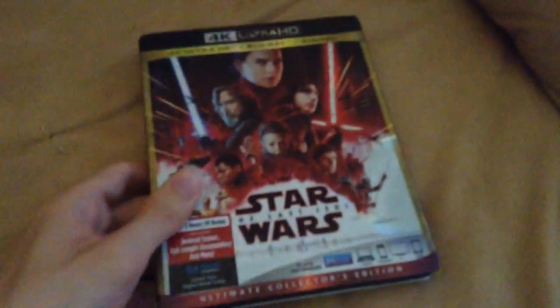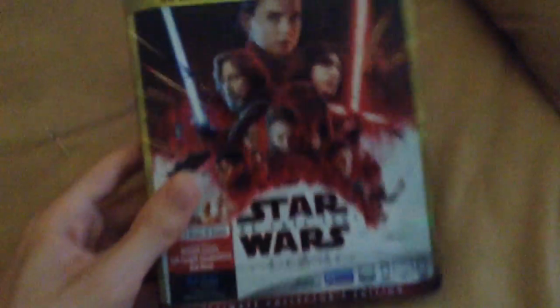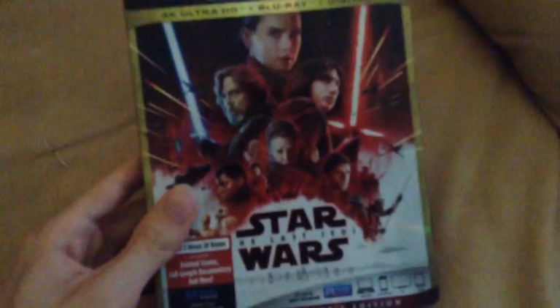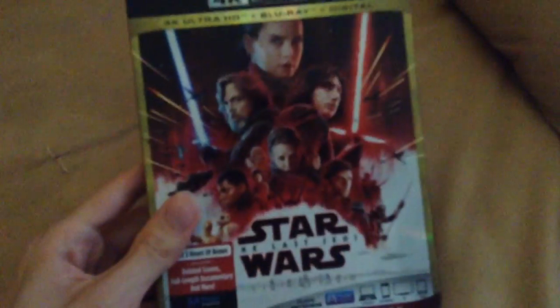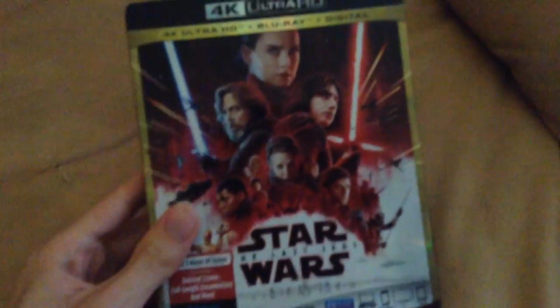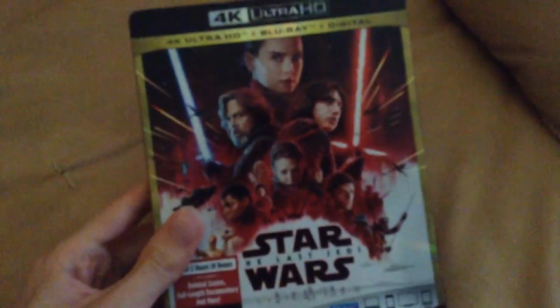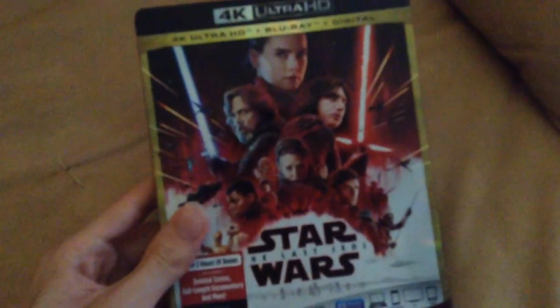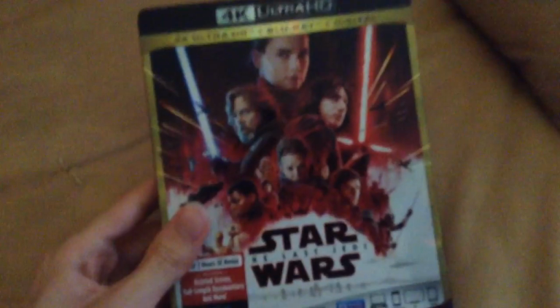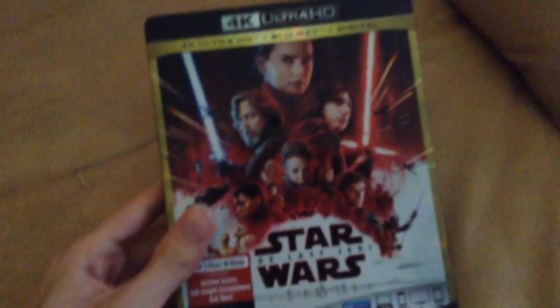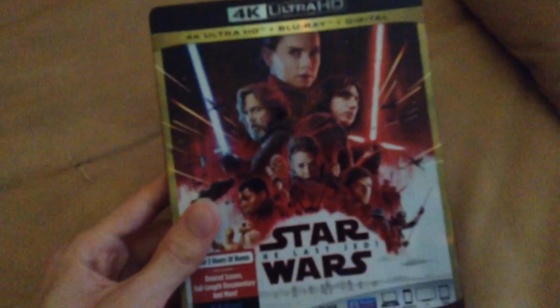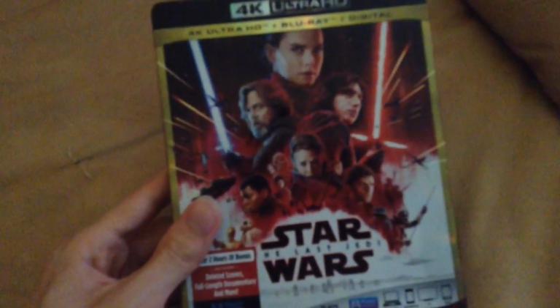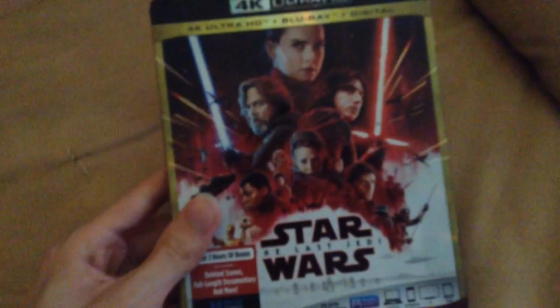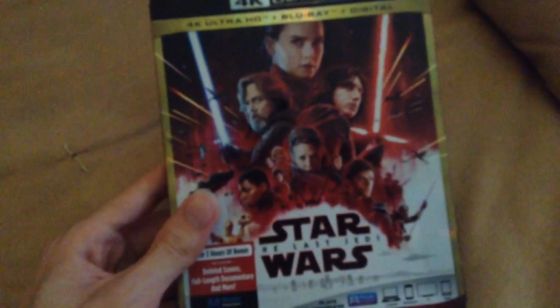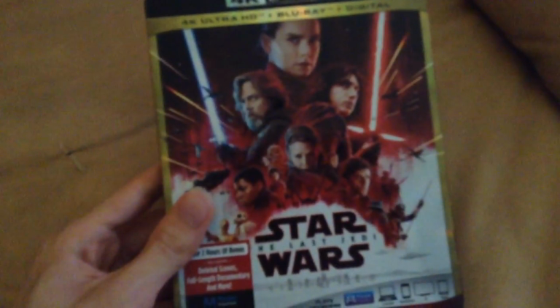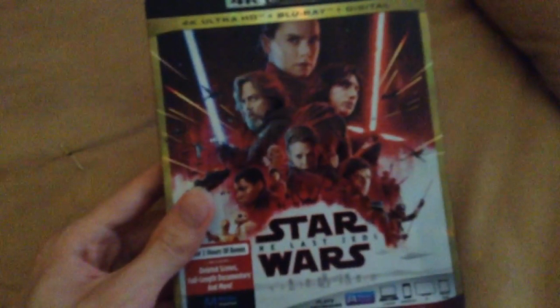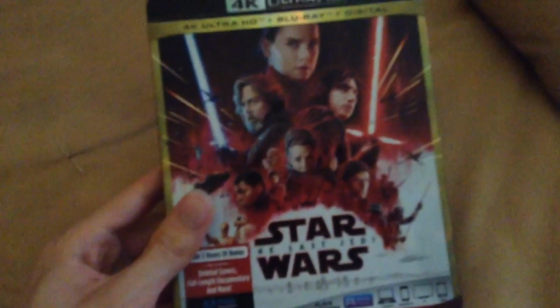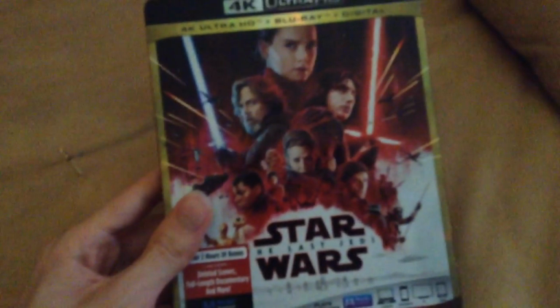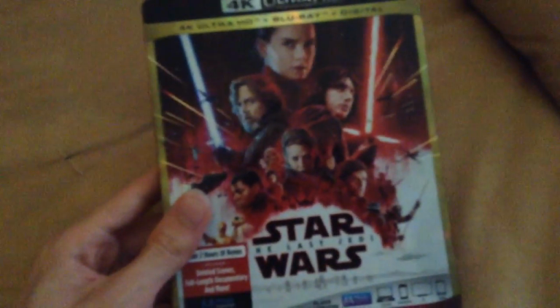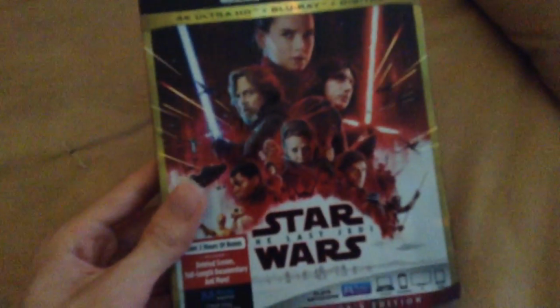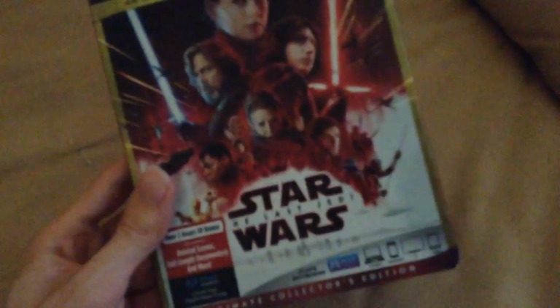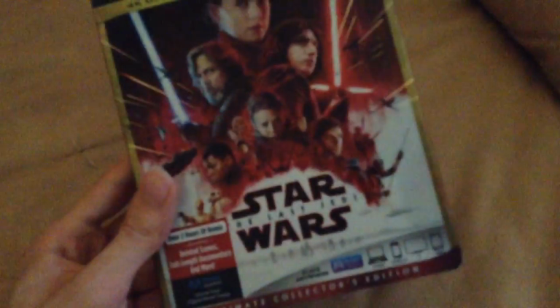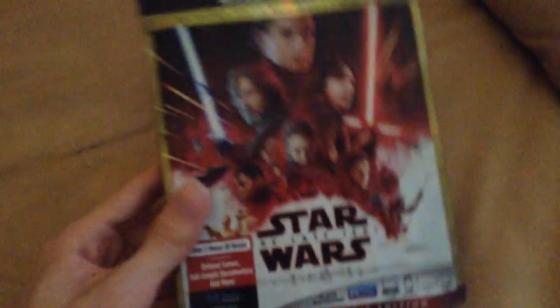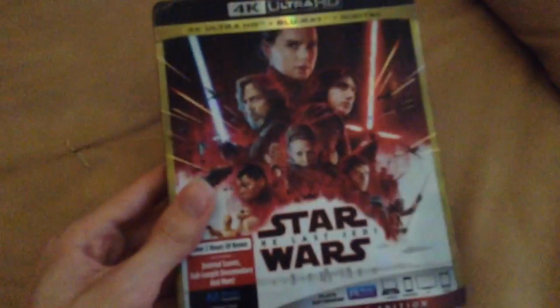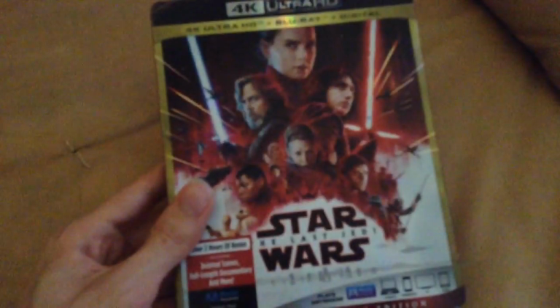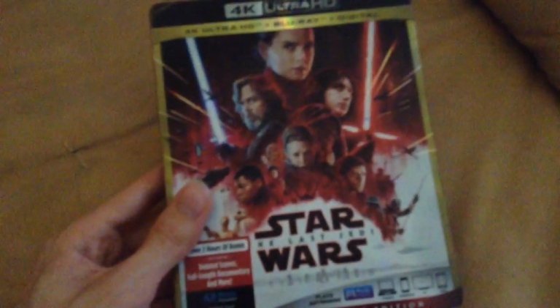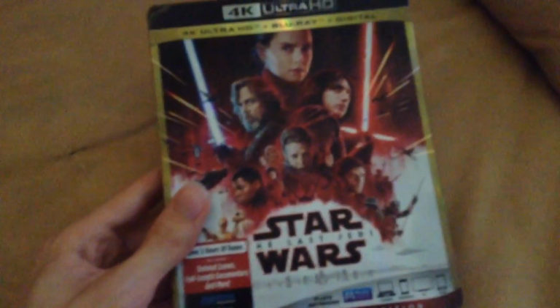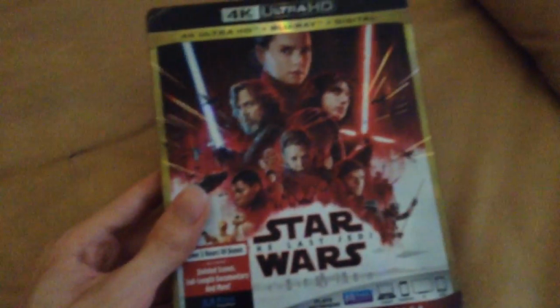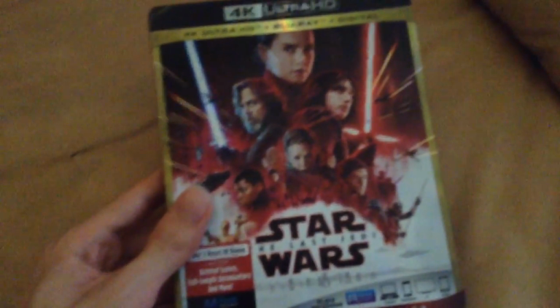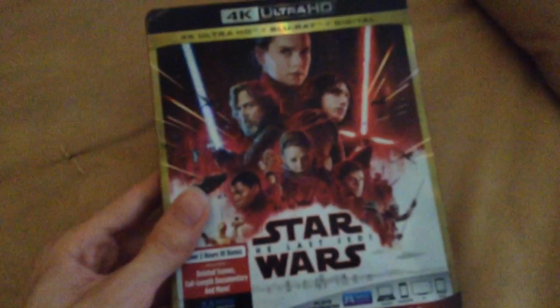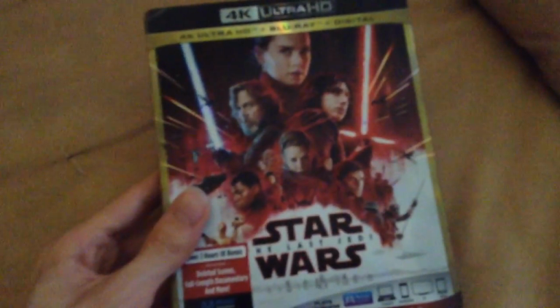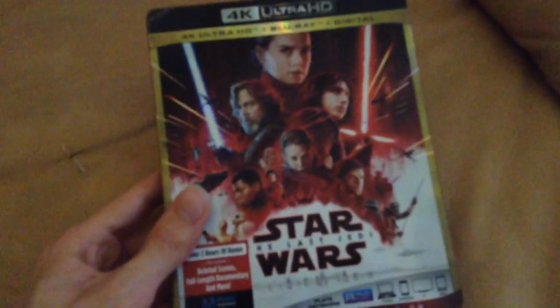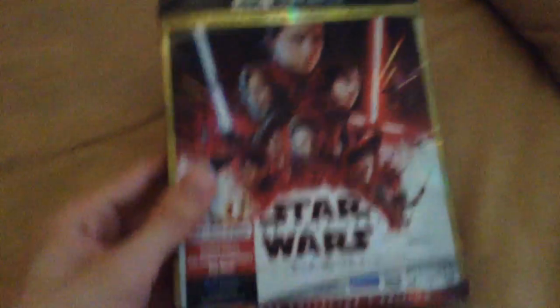Since this is the first 4K Ultra HD Blu-ray that I got, I'm still going to keep this one.